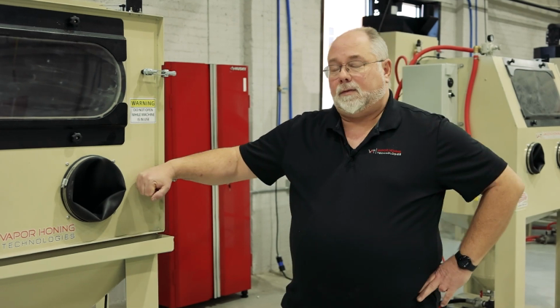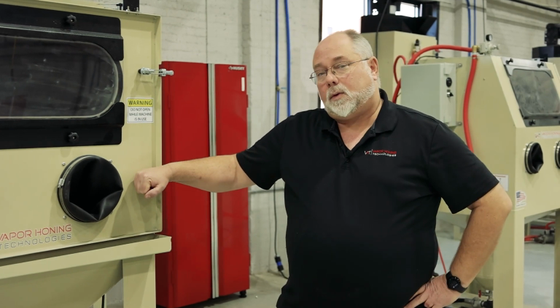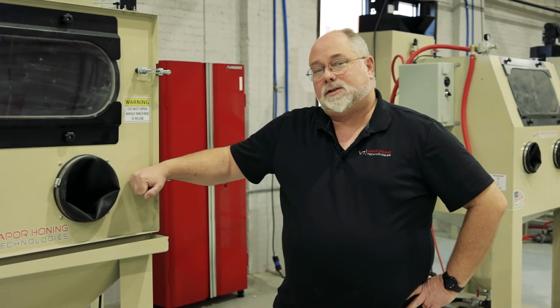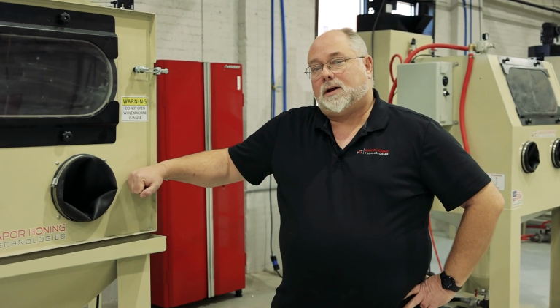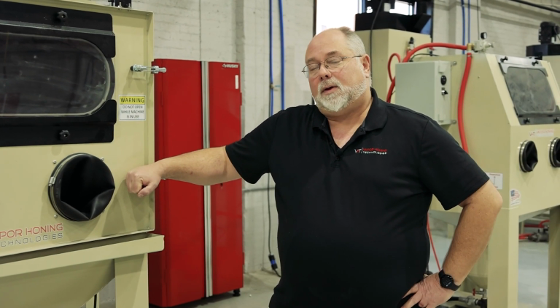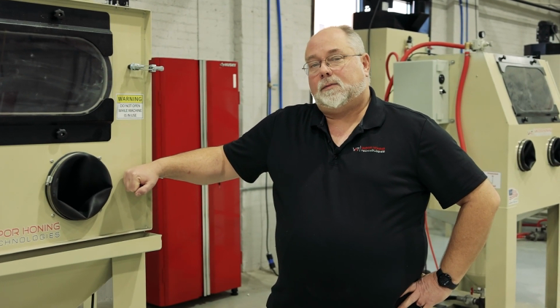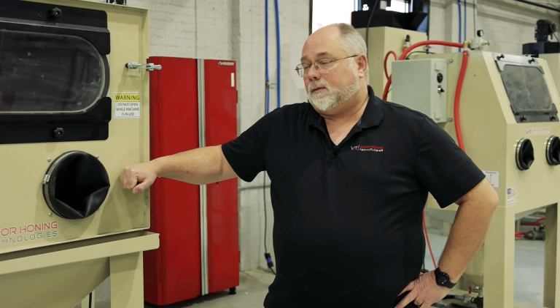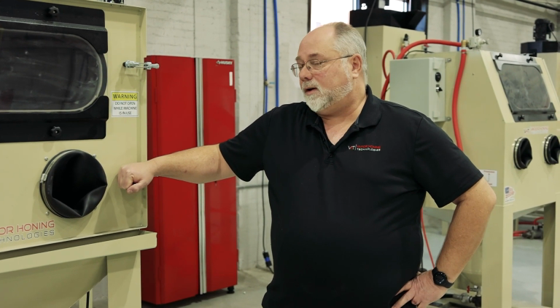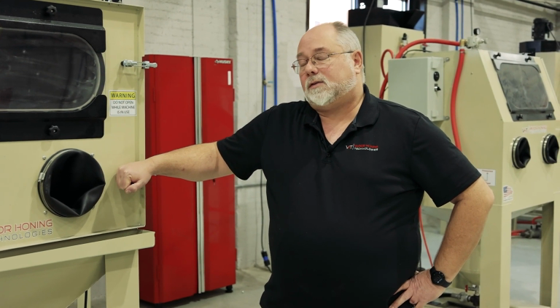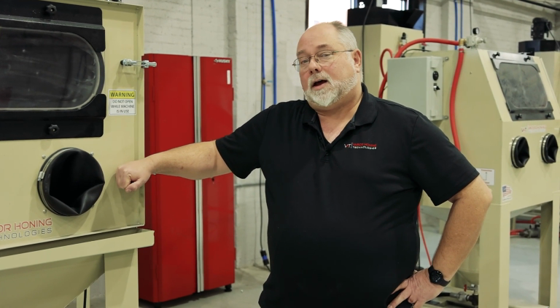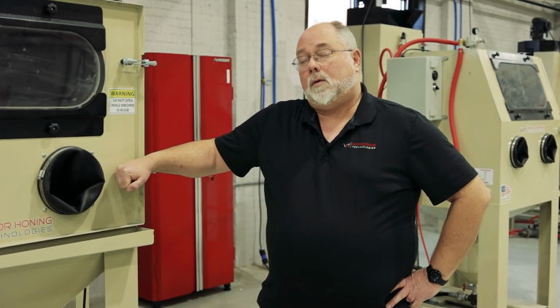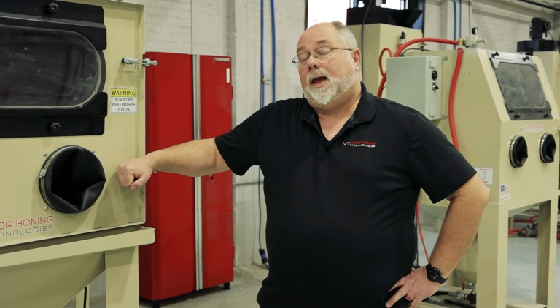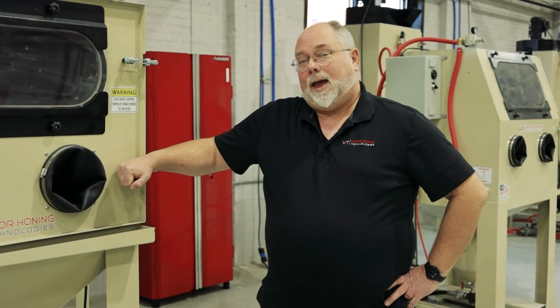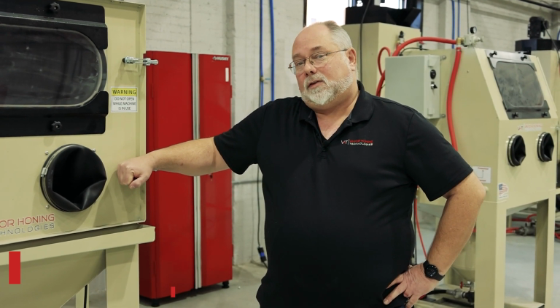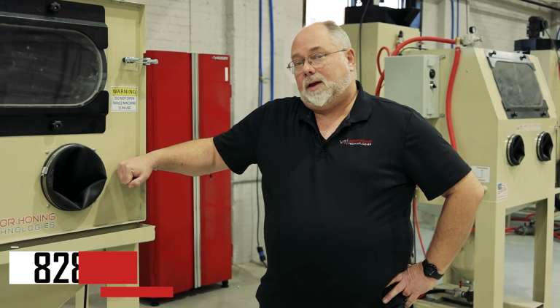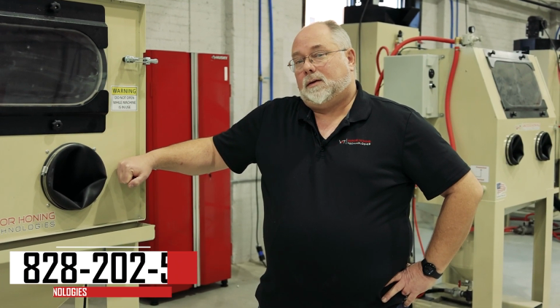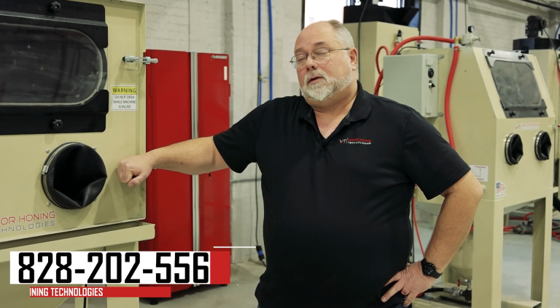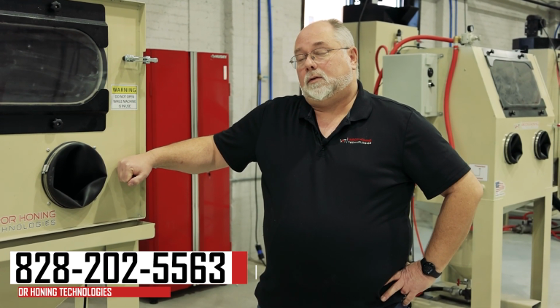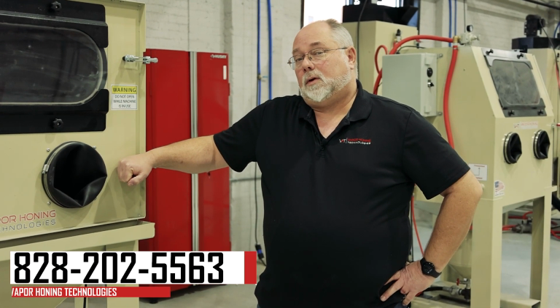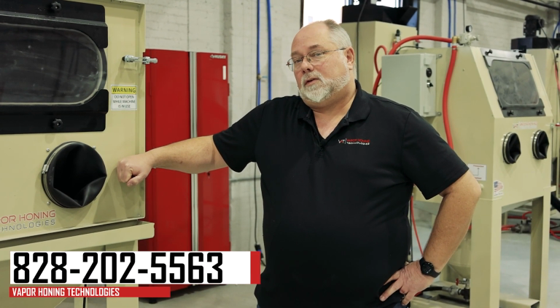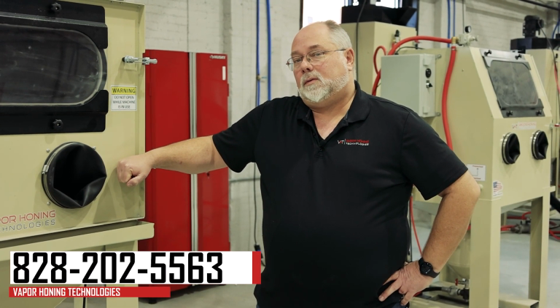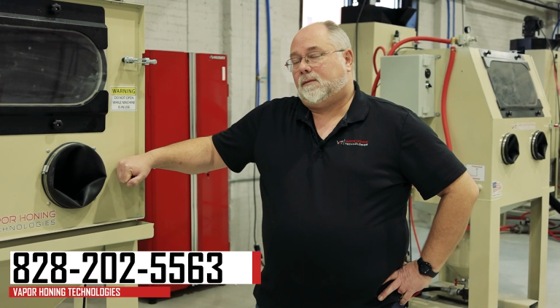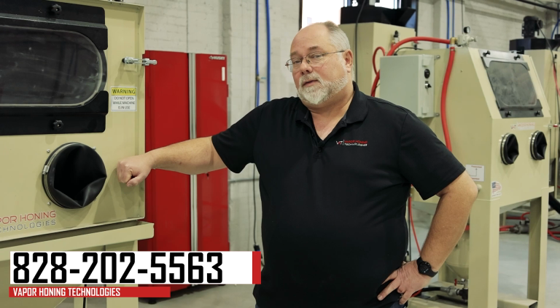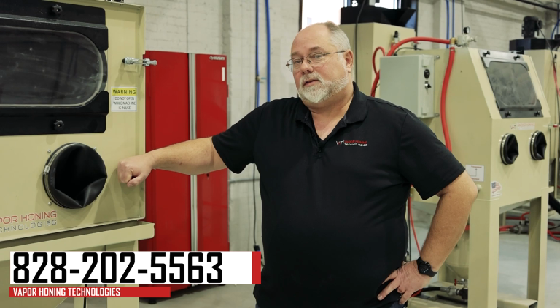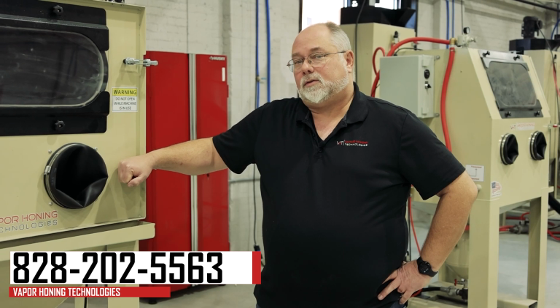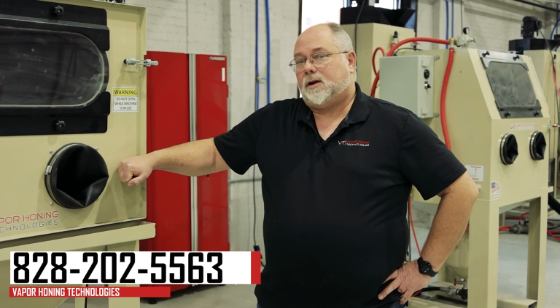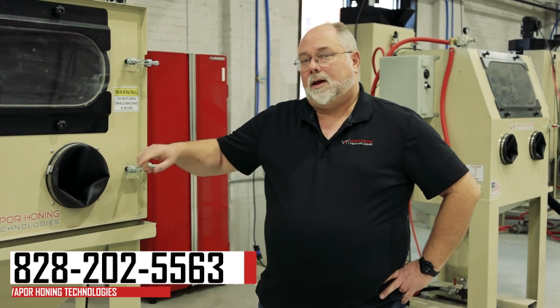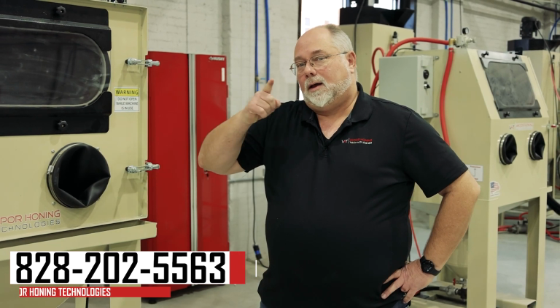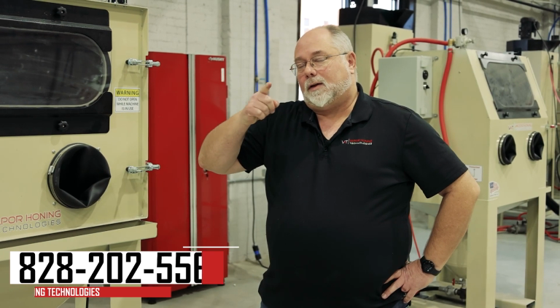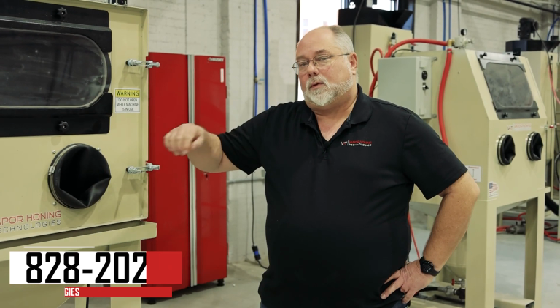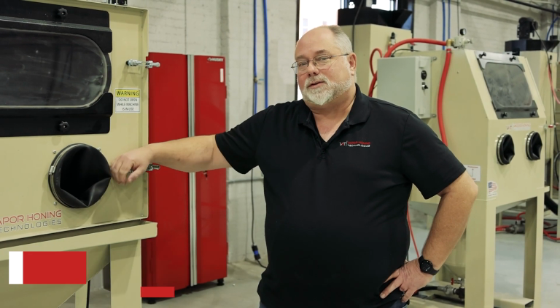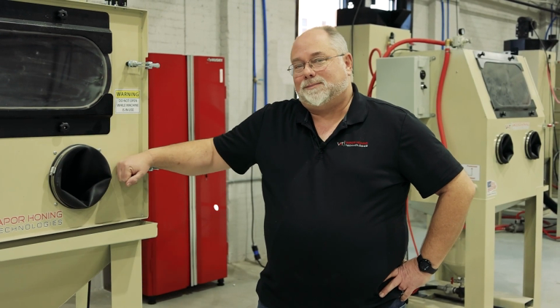If you have any questions or comments, feel free to give us a call at 828-202-5563. Thanks for watching.